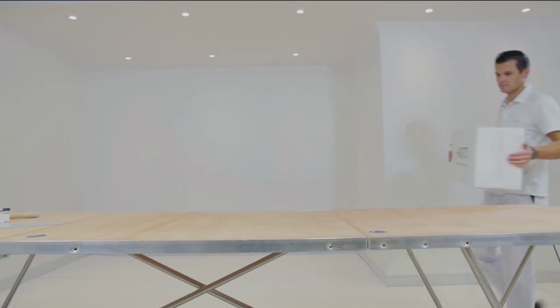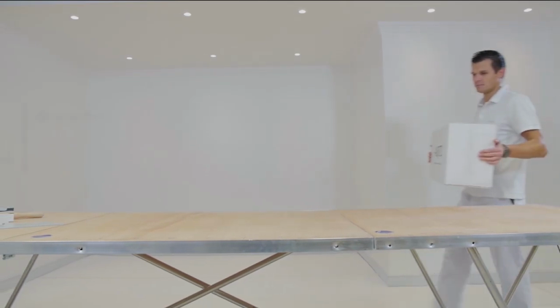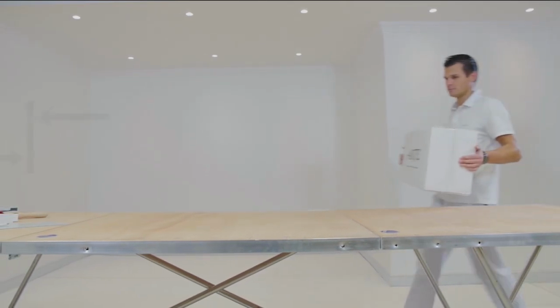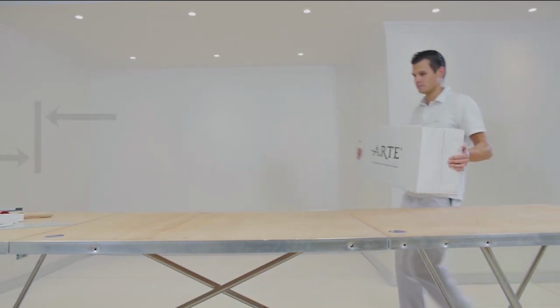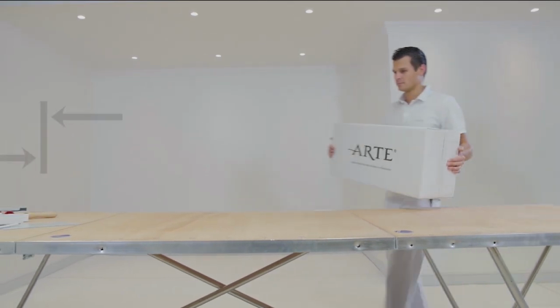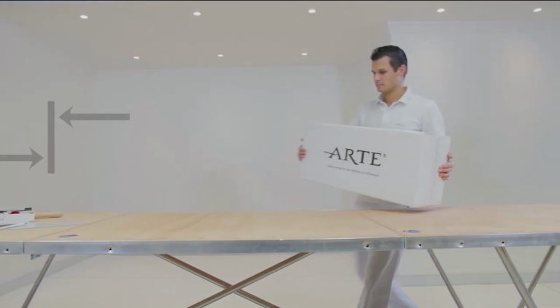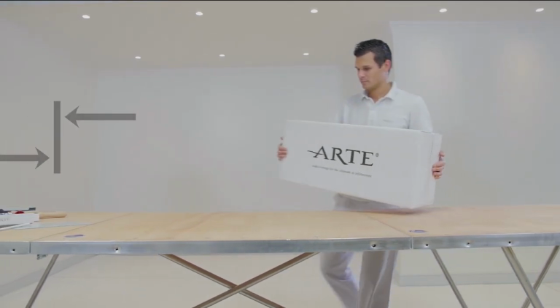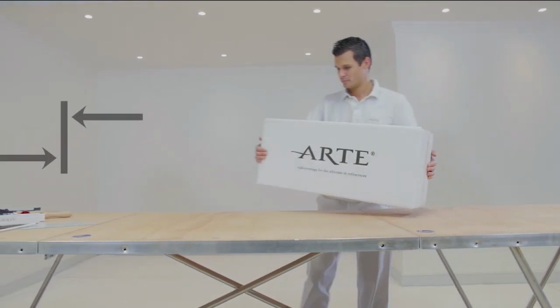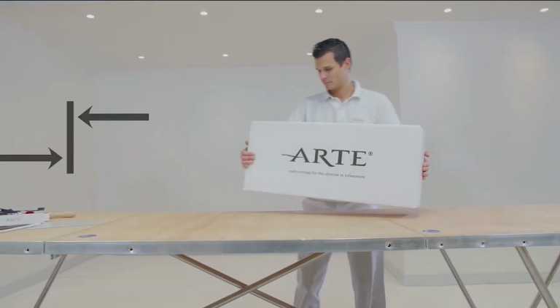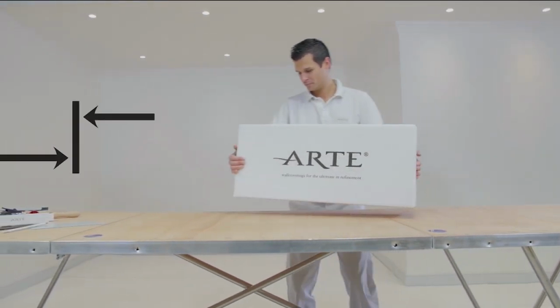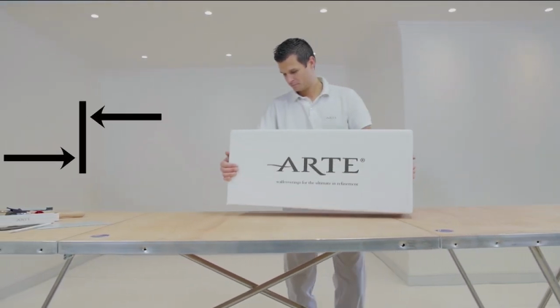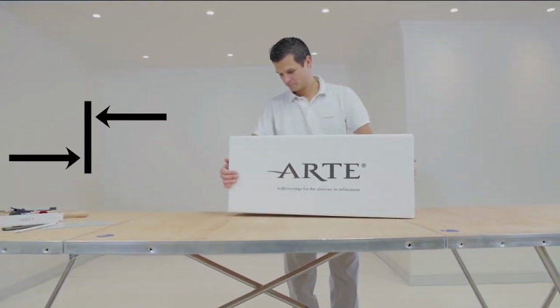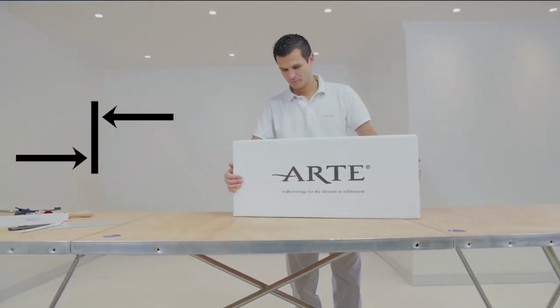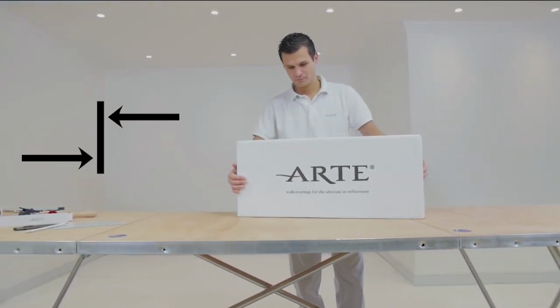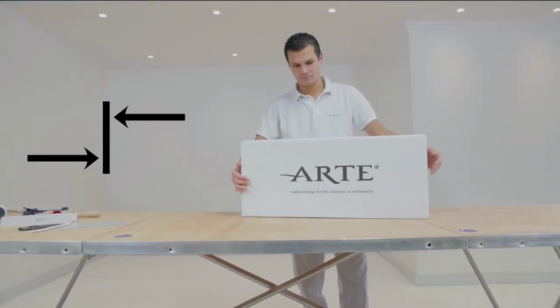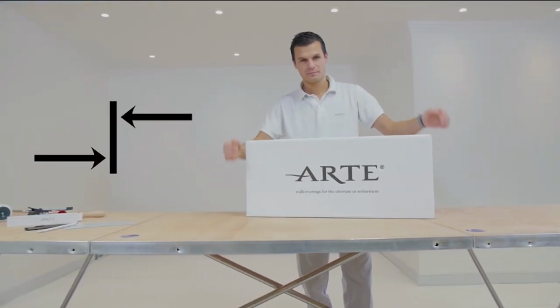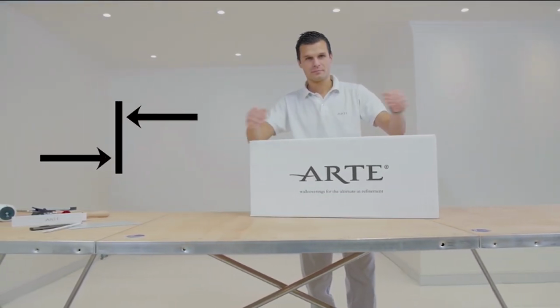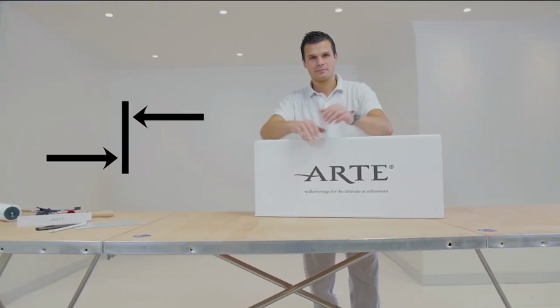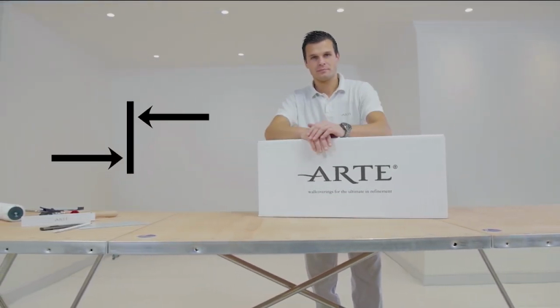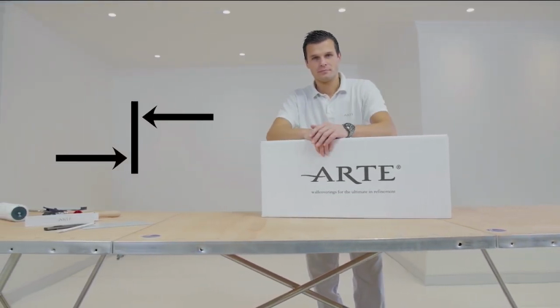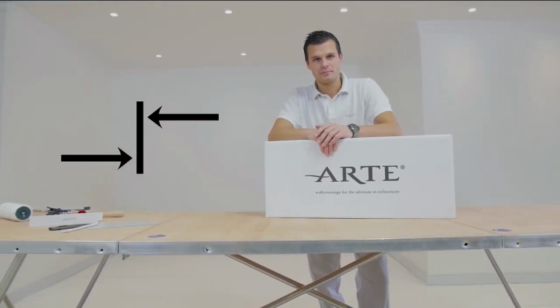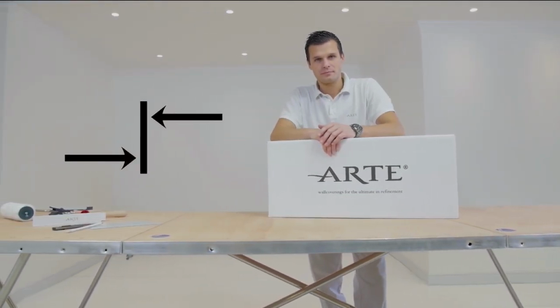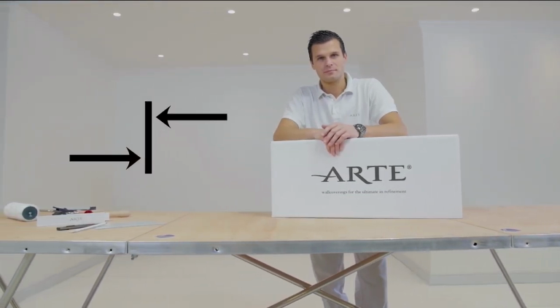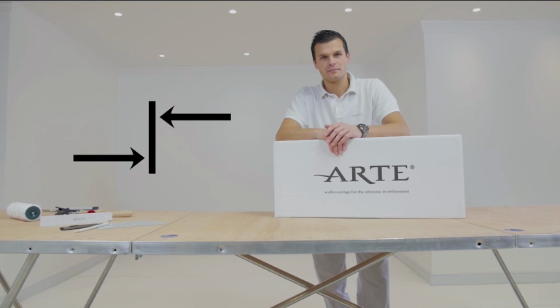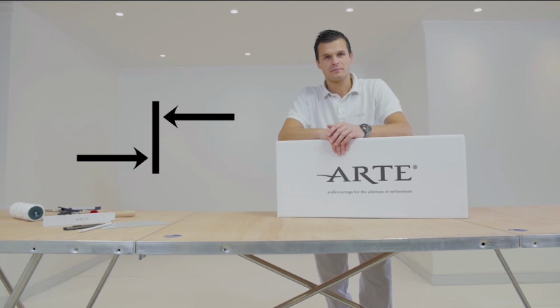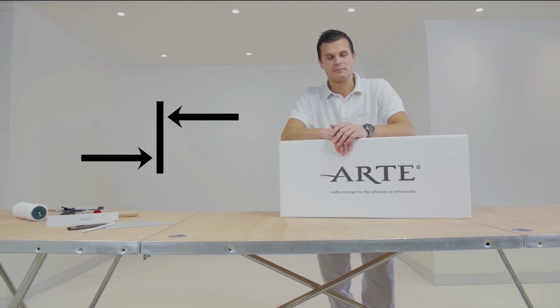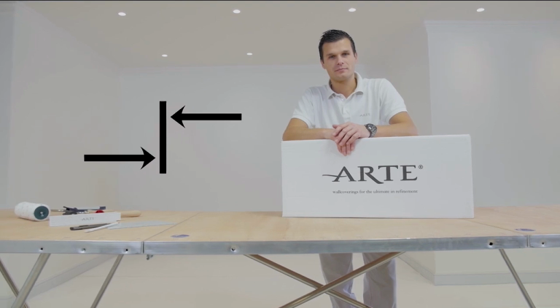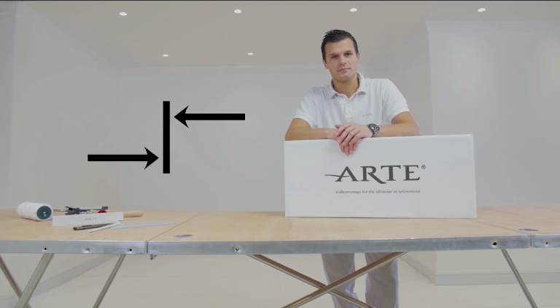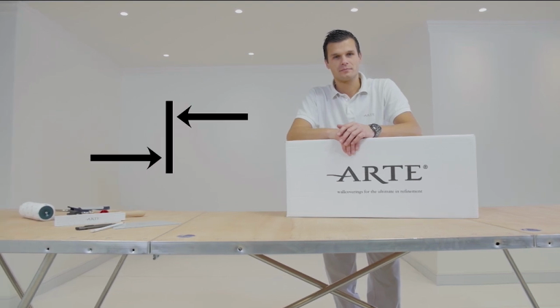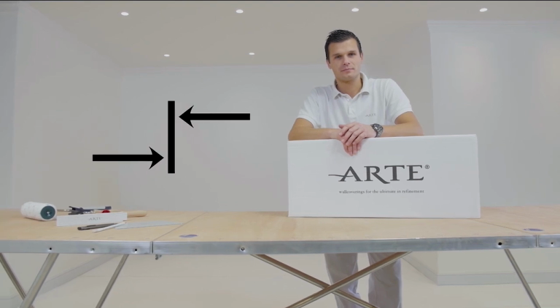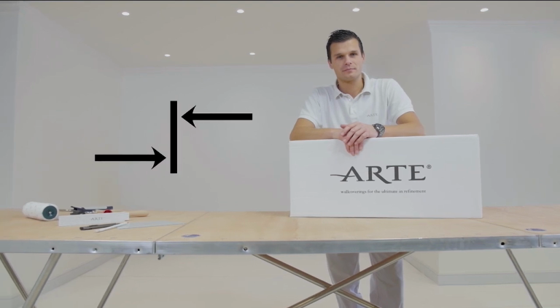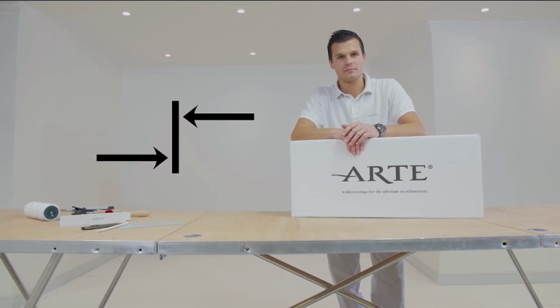Welcome. In this video, we will show you how to install wall covering with a drop match.